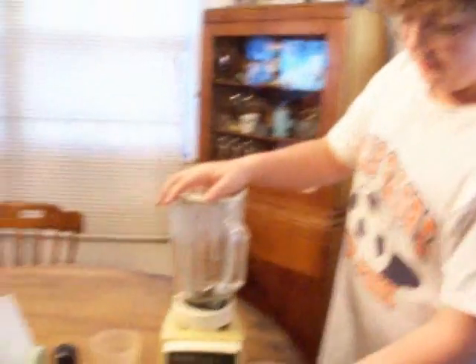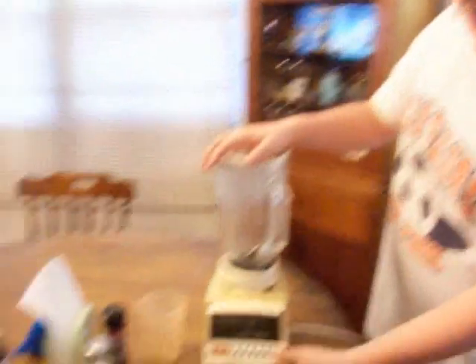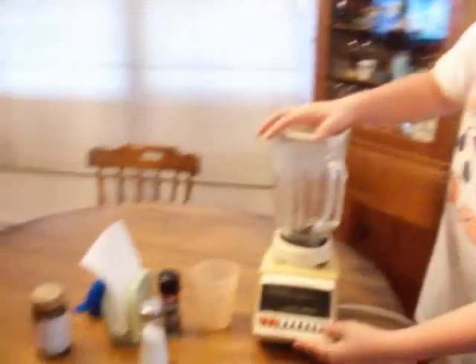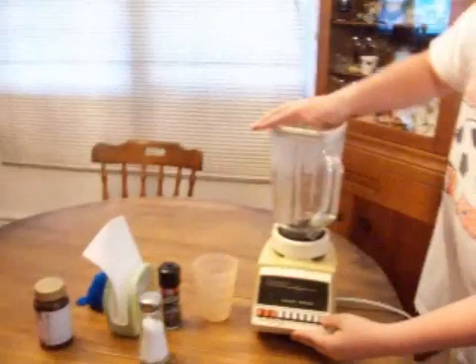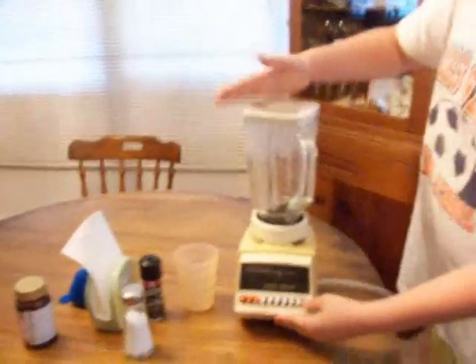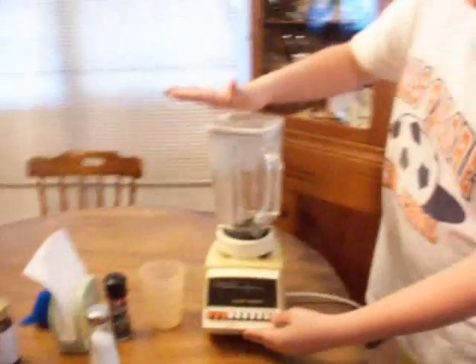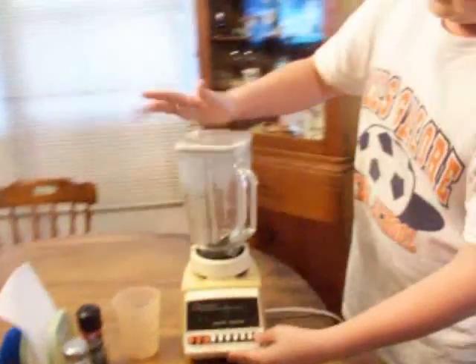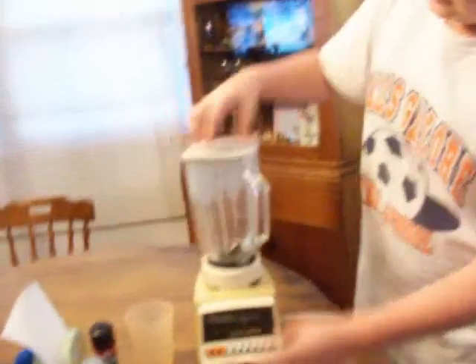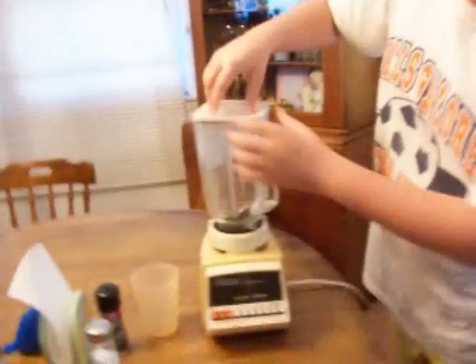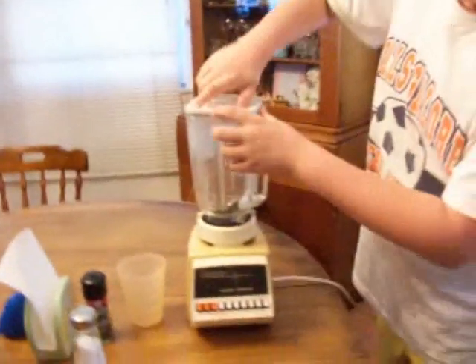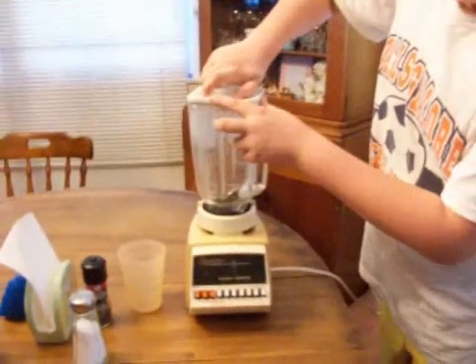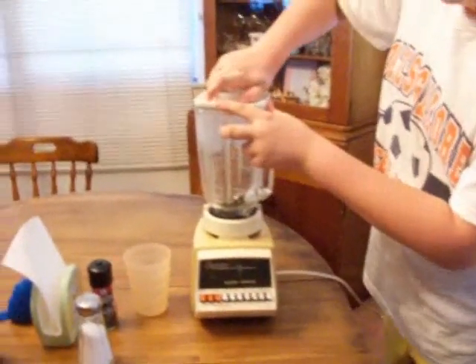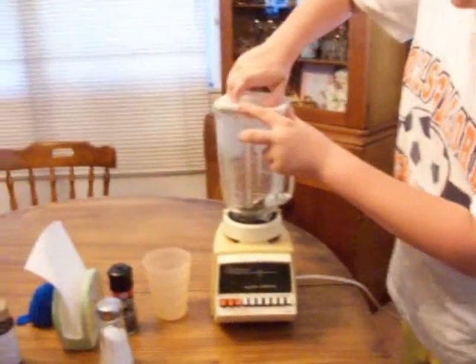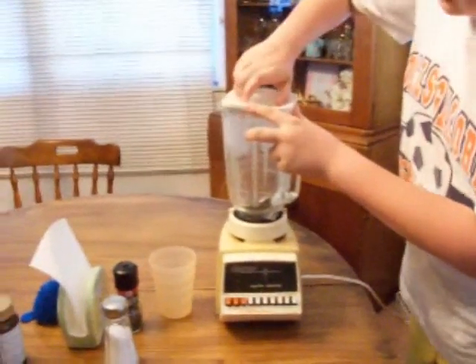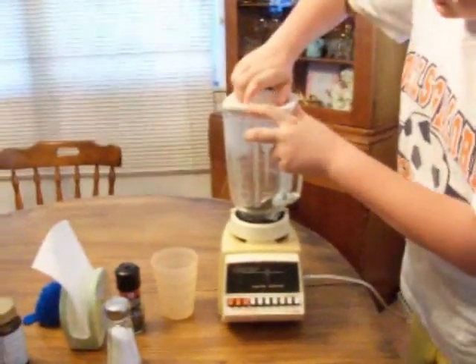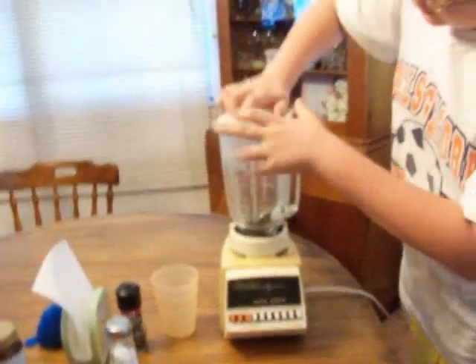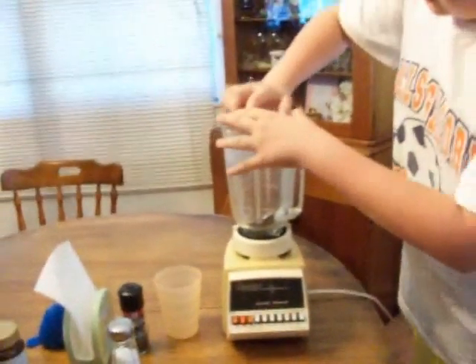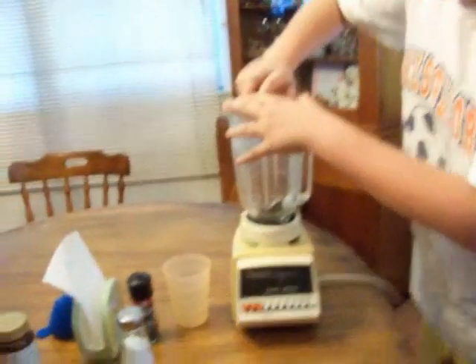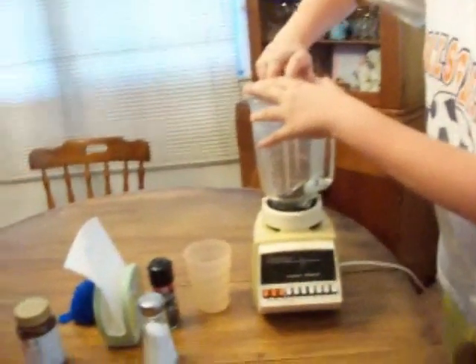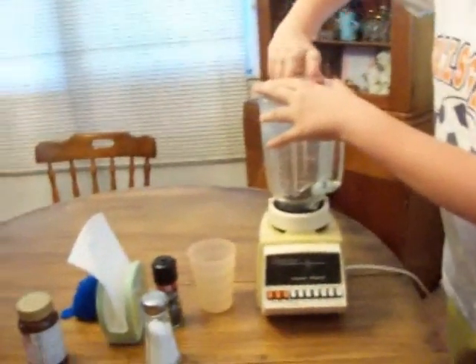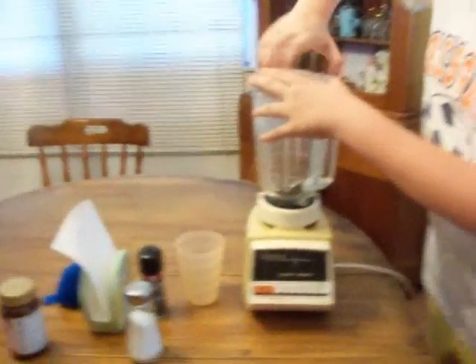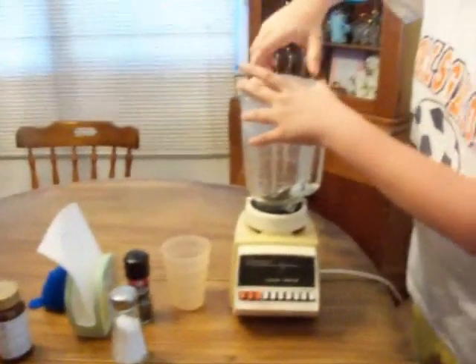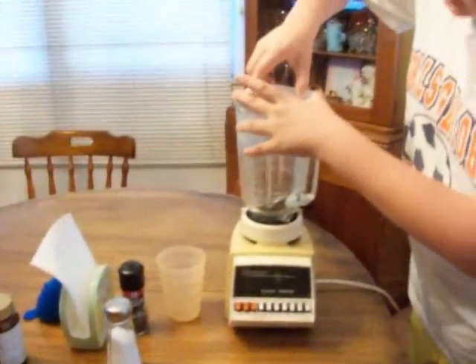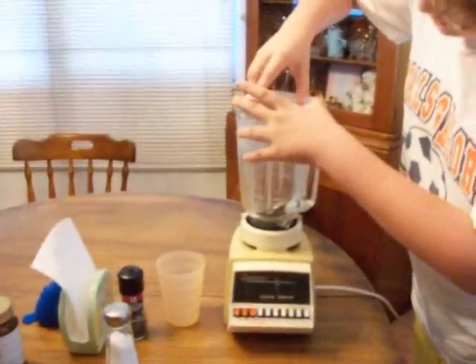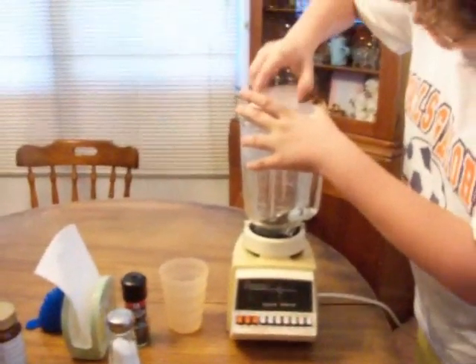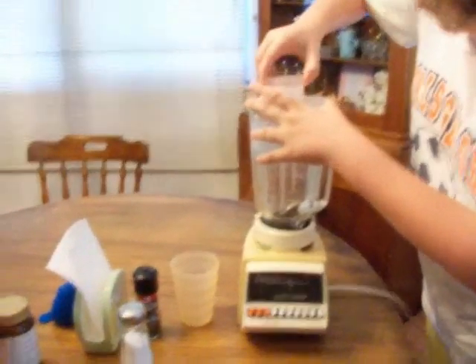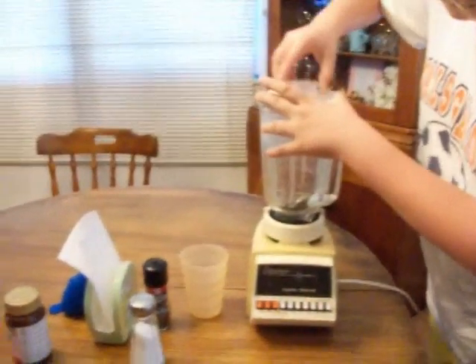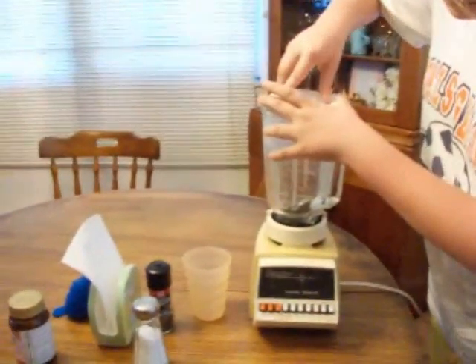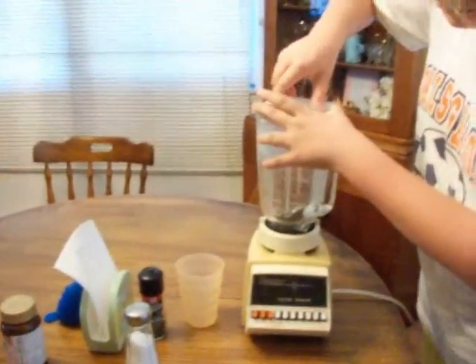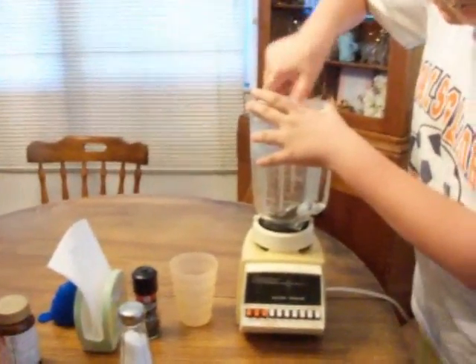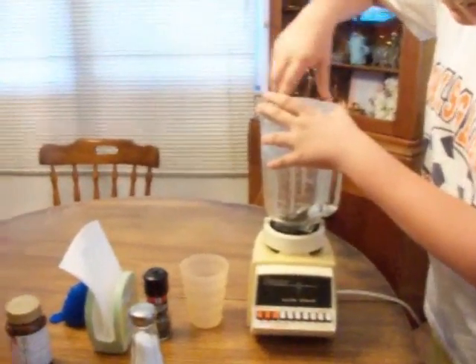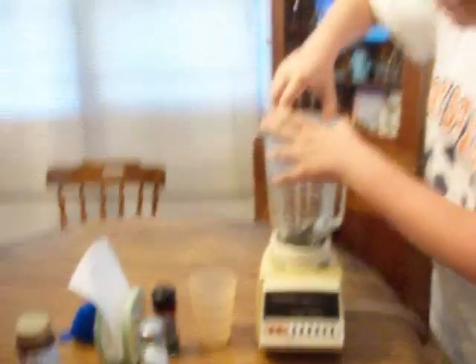I say we blend it more. Hold on a sec, let's take a blender.